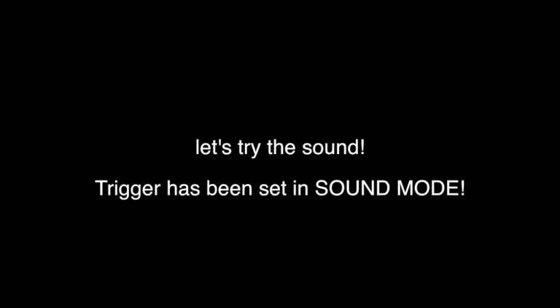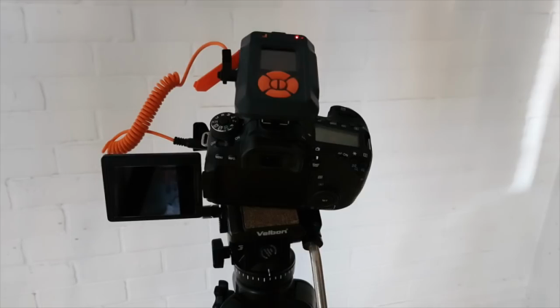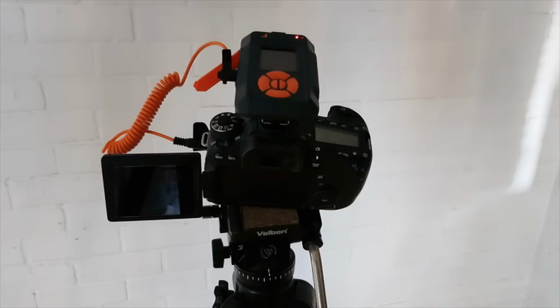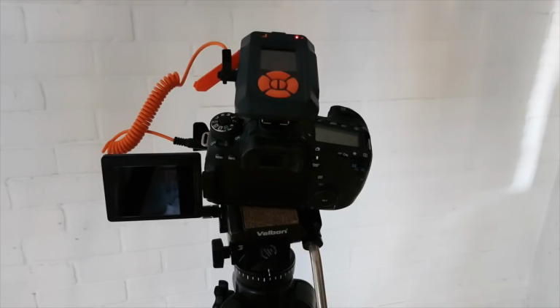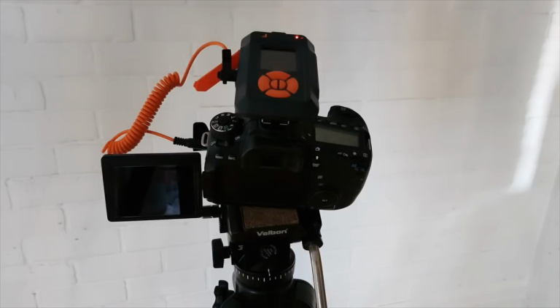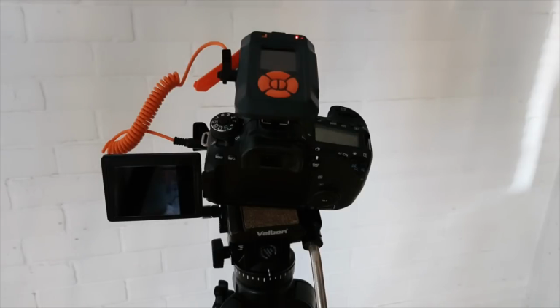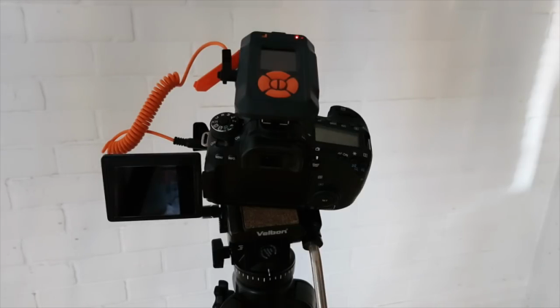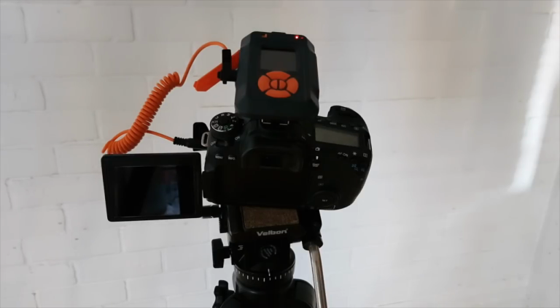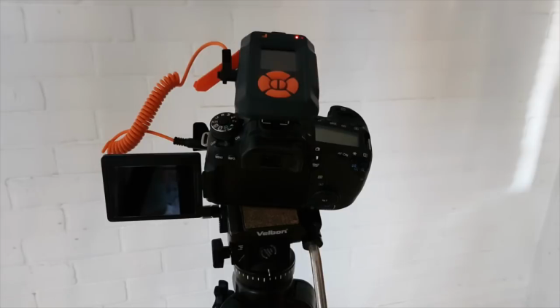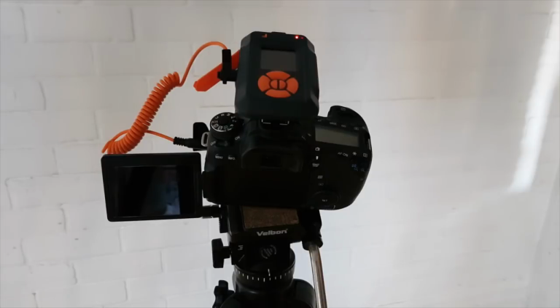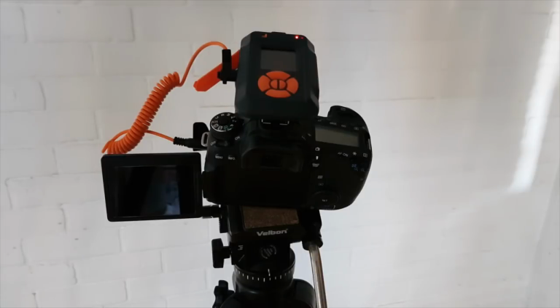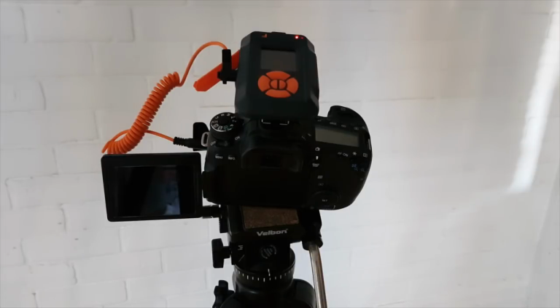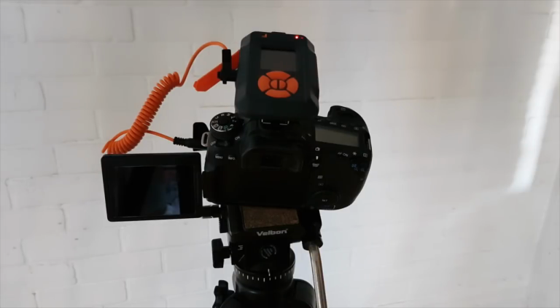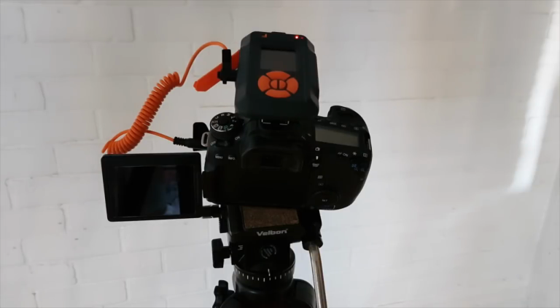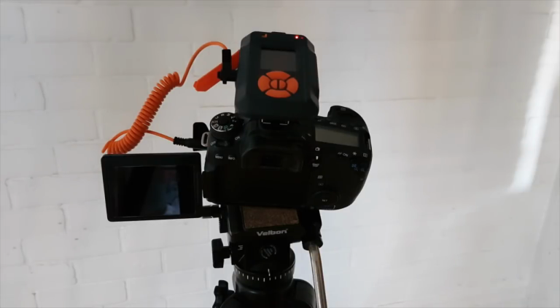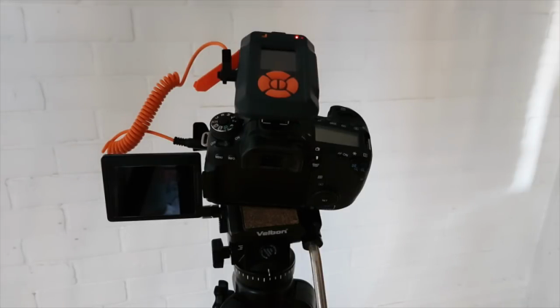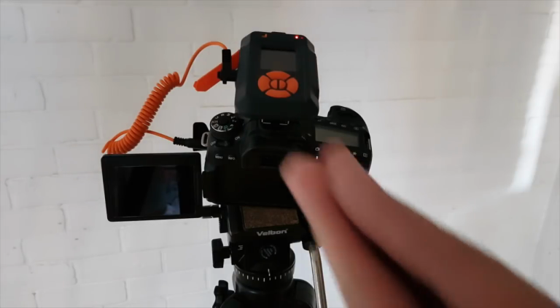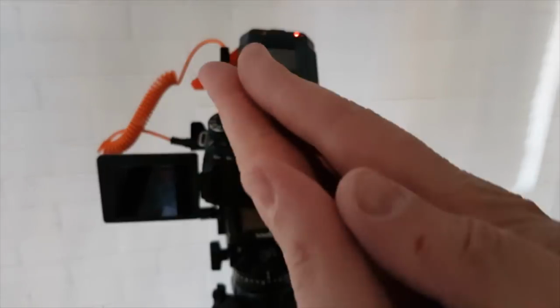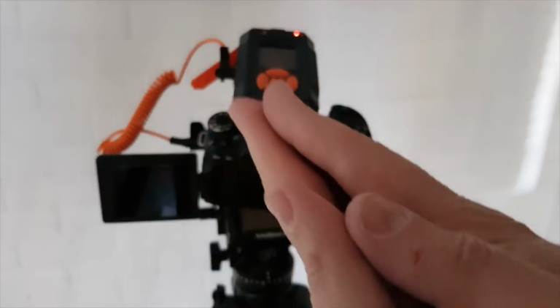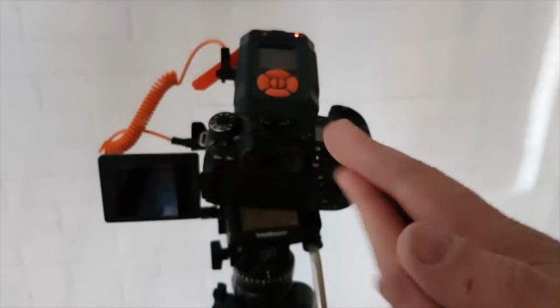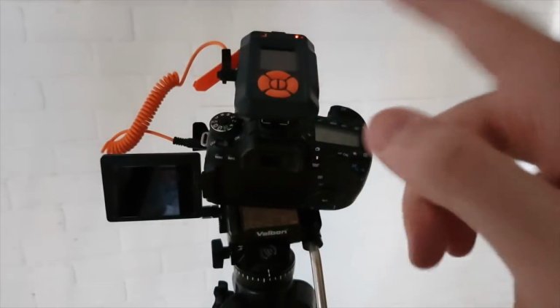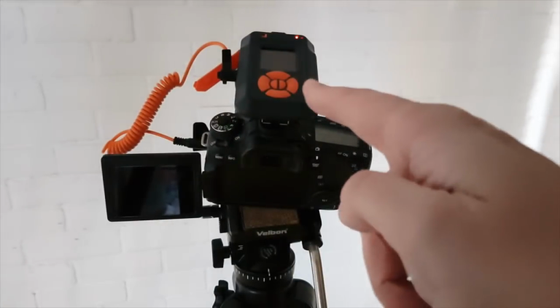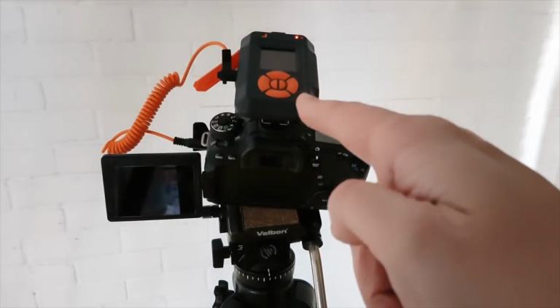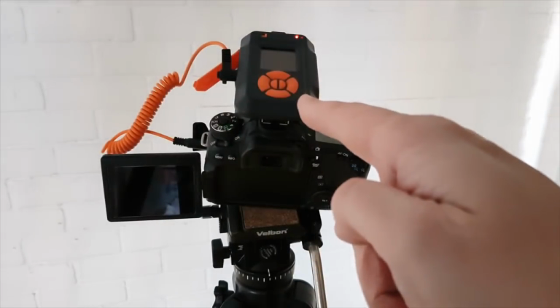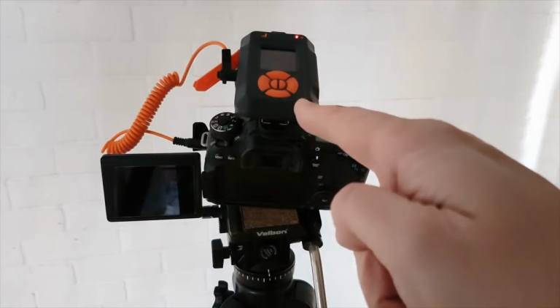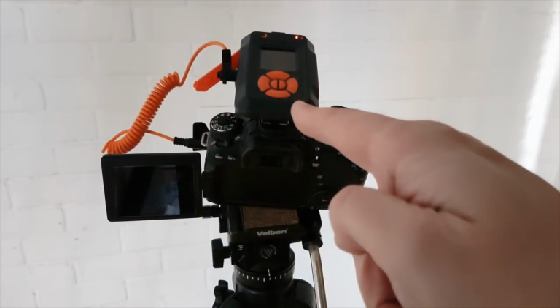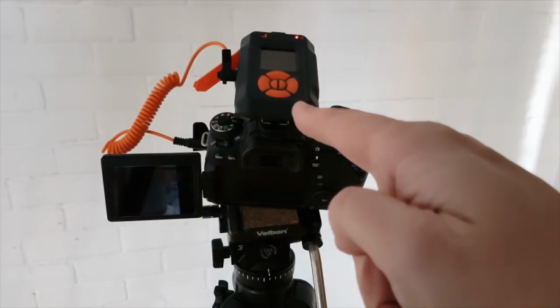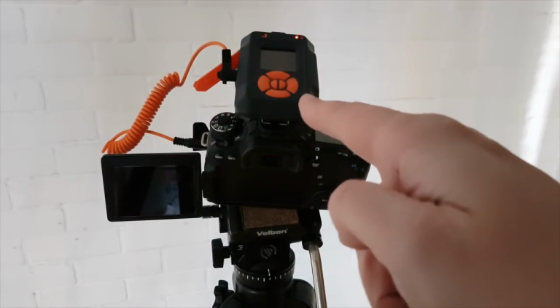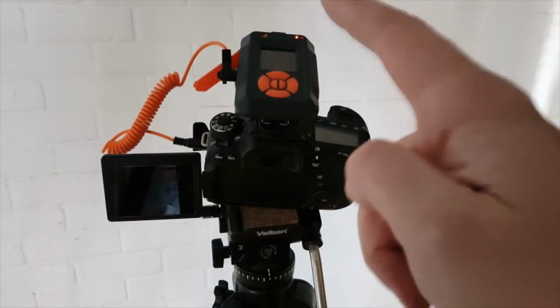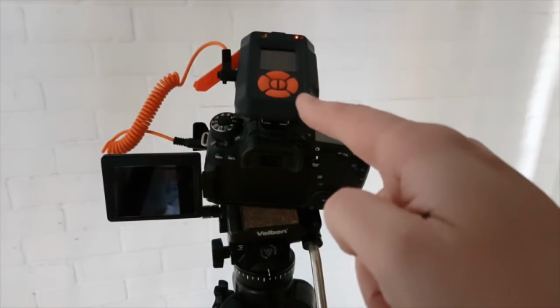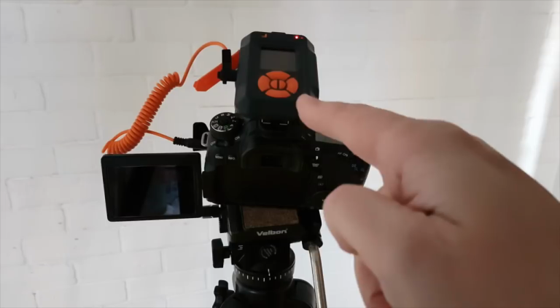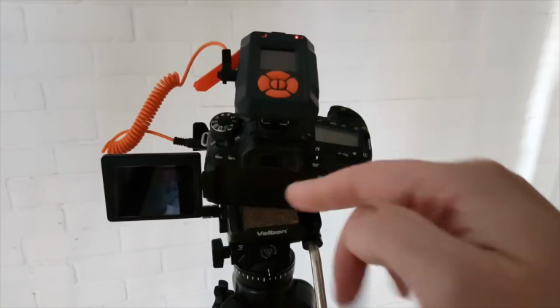I am inside now, indoors, so I'm going to clap my hands to see how this sound mode will work on this trigger.